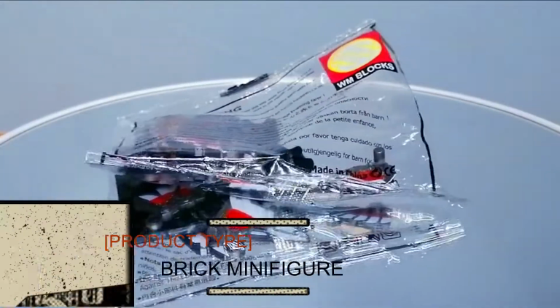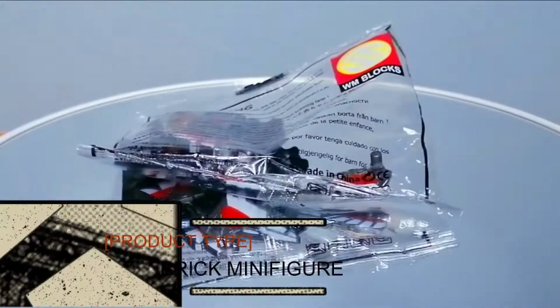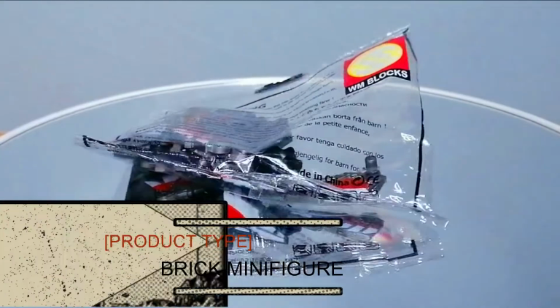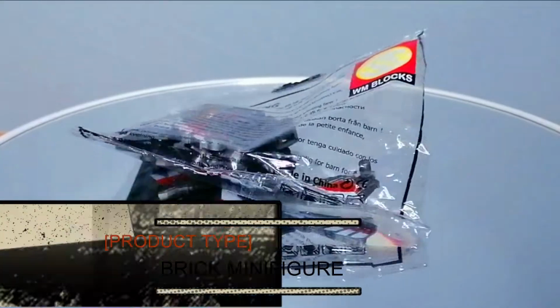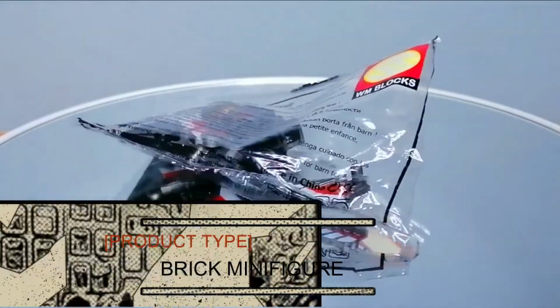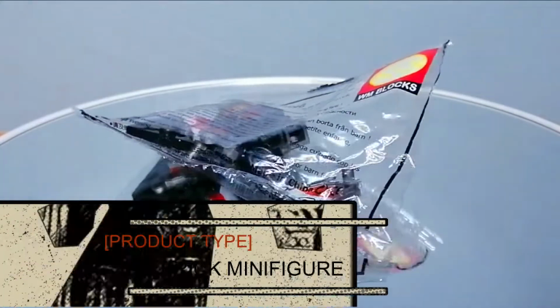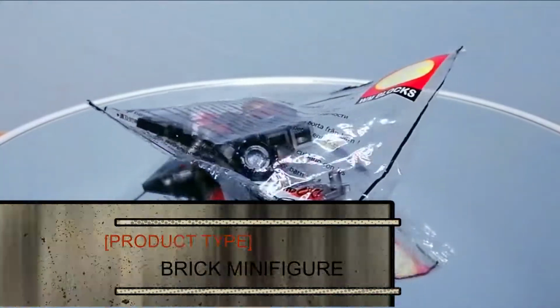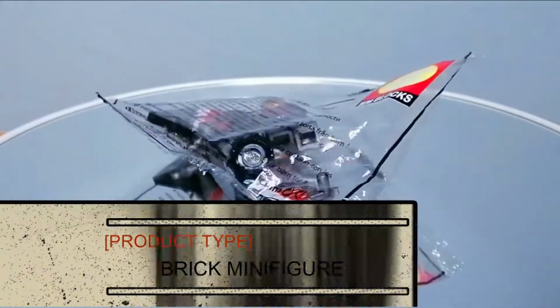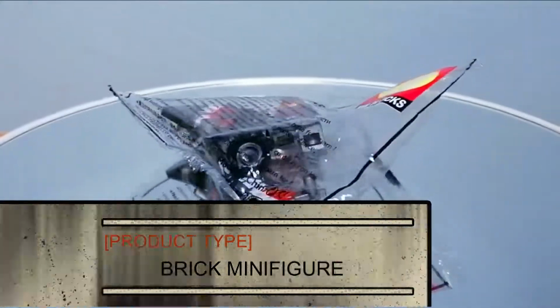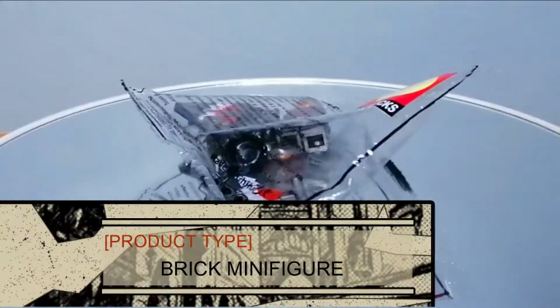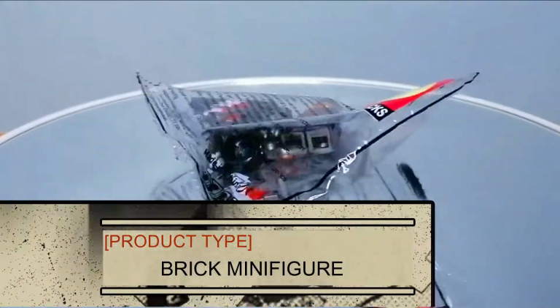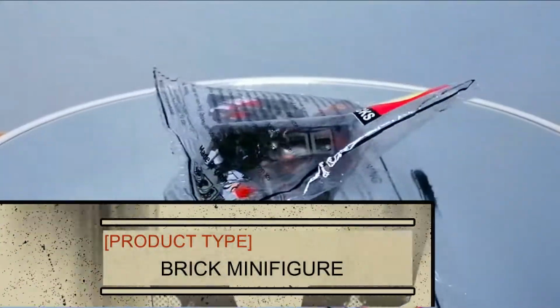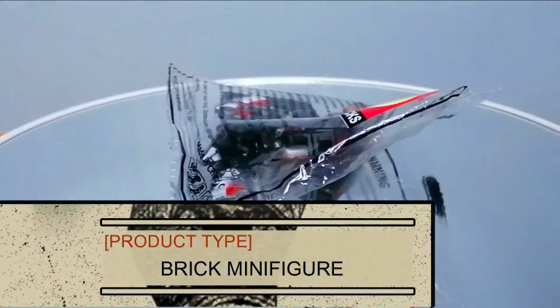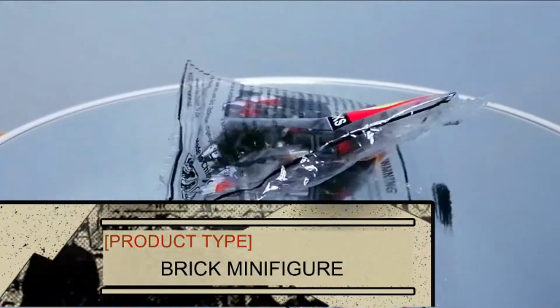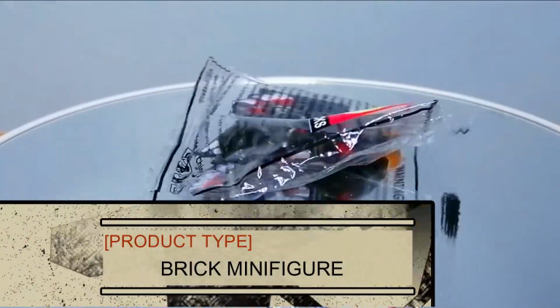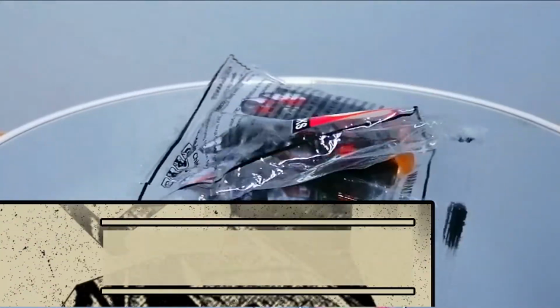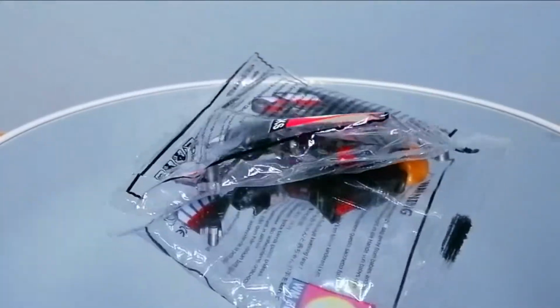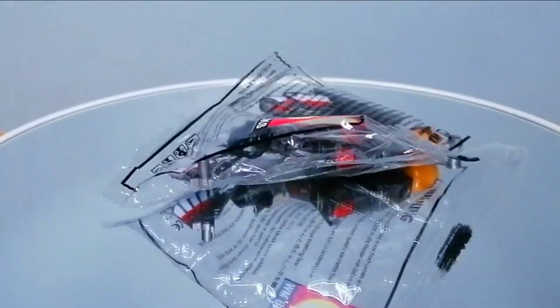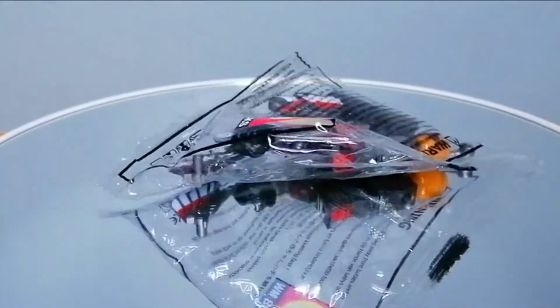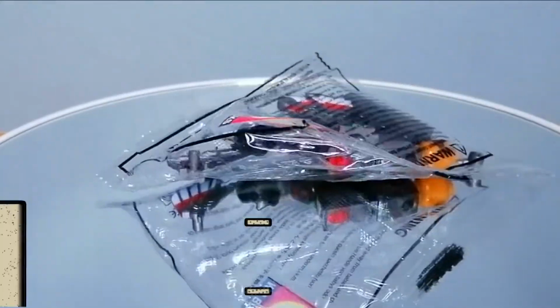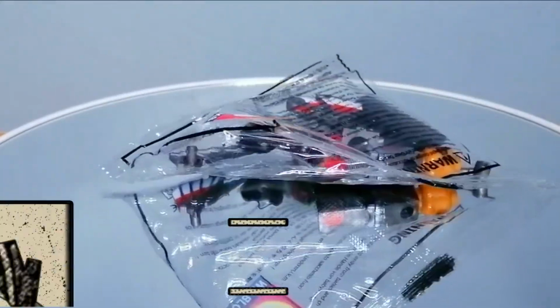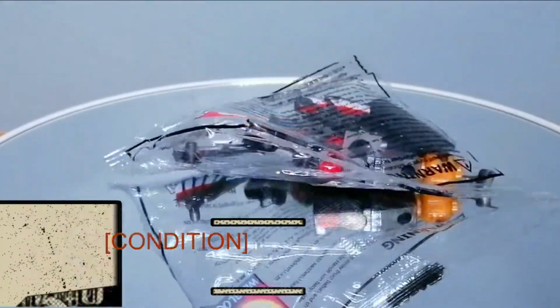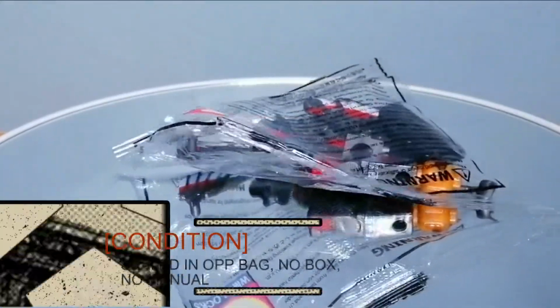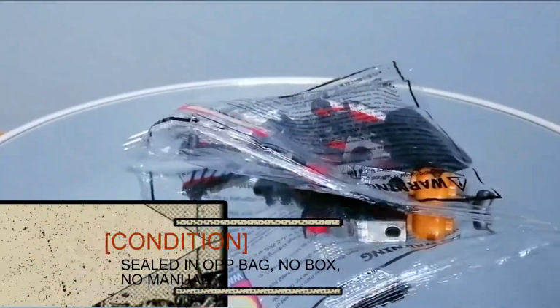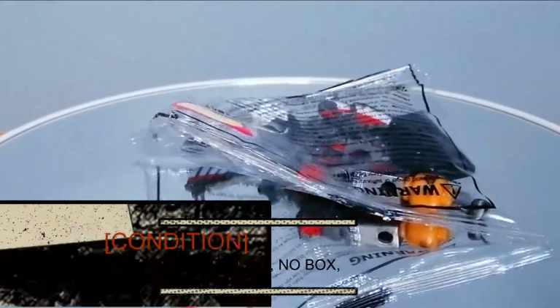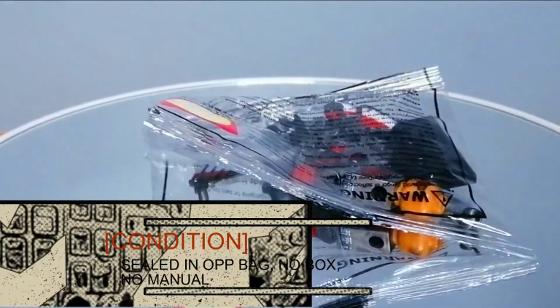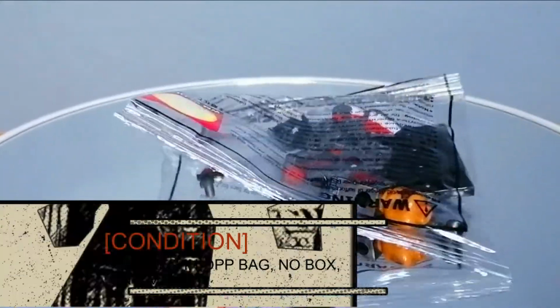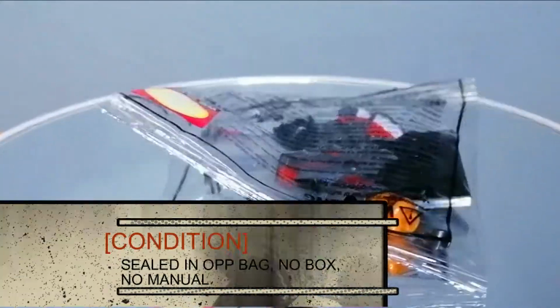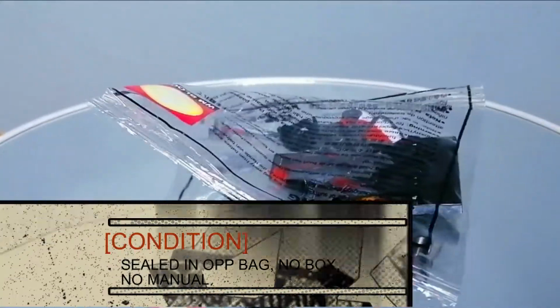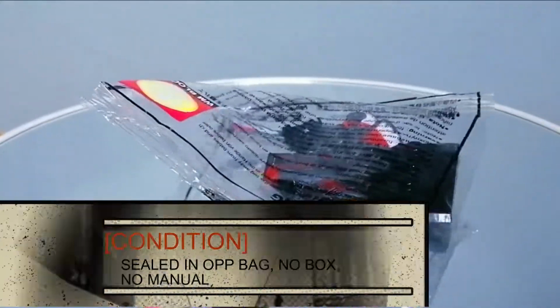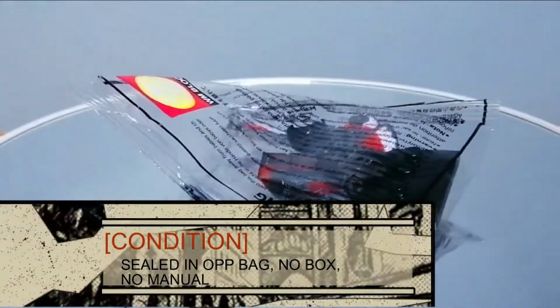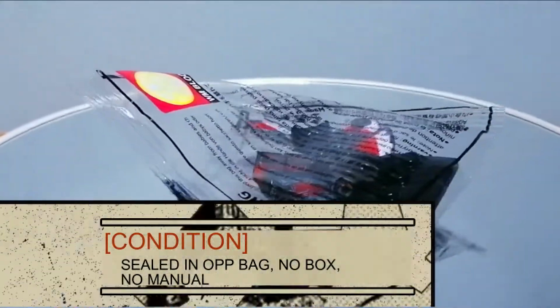This minifigure is sealed in a plastic bag, with no box and no instructions manual.